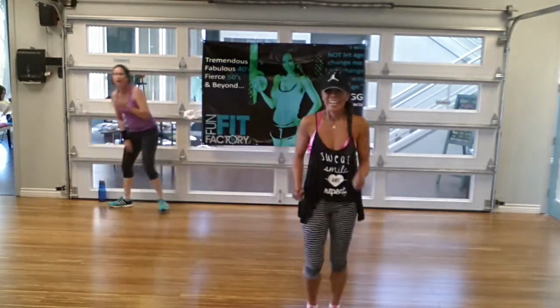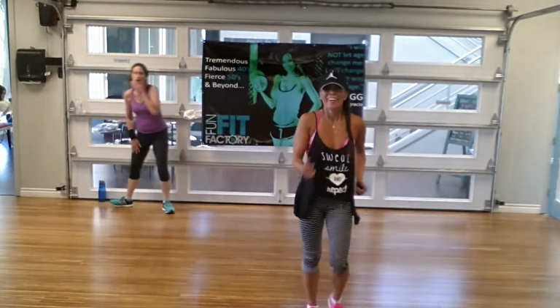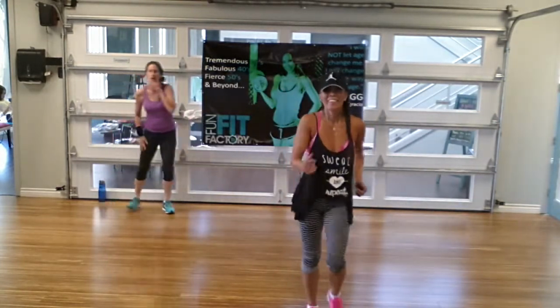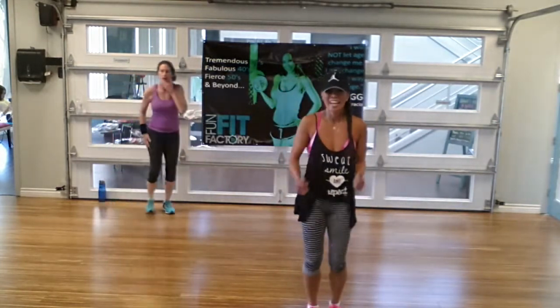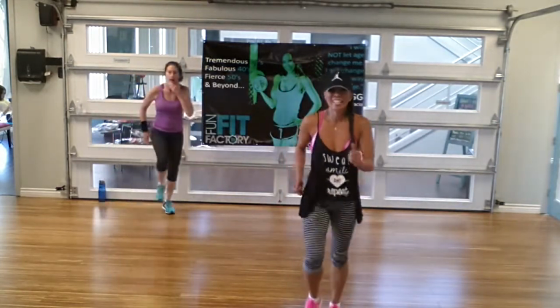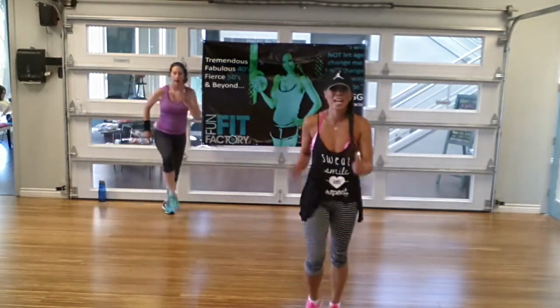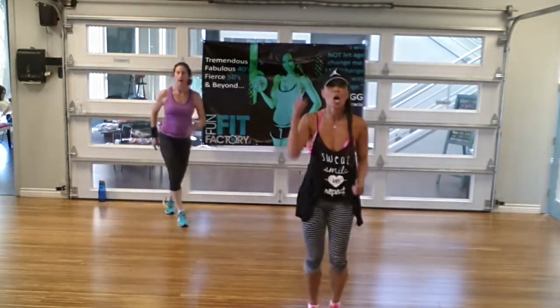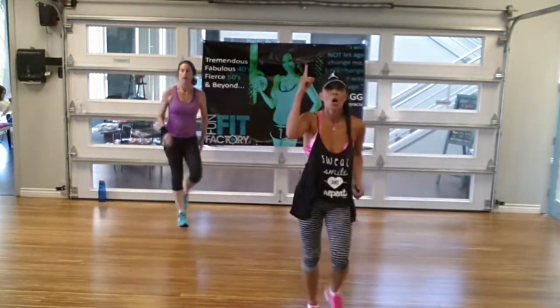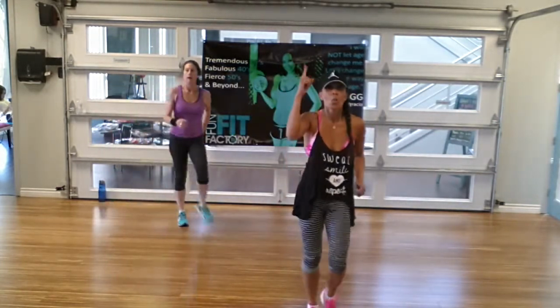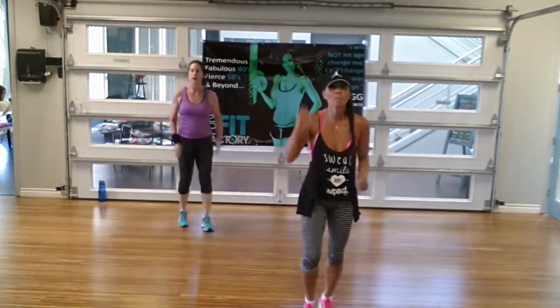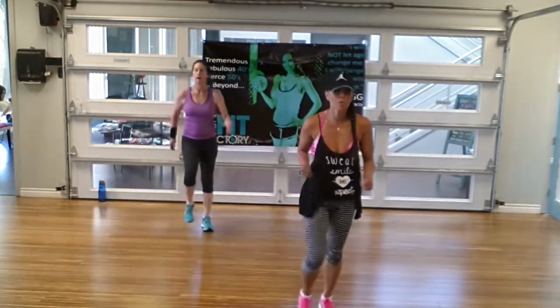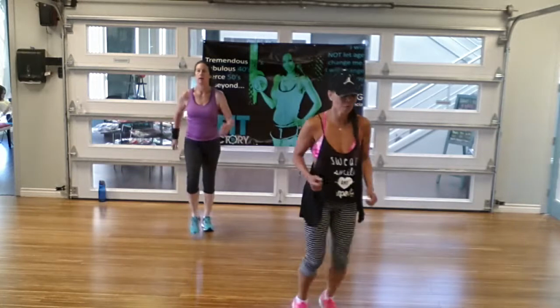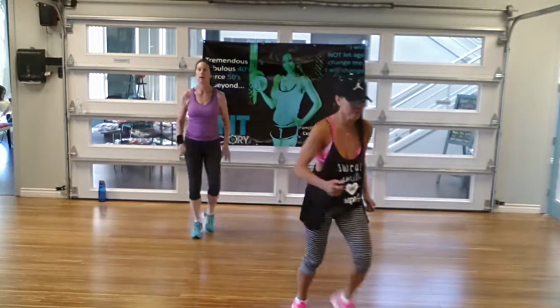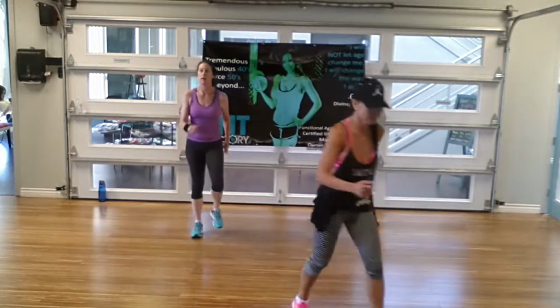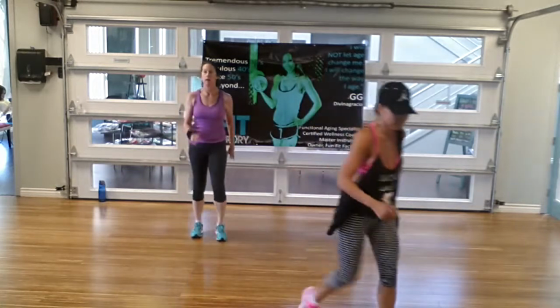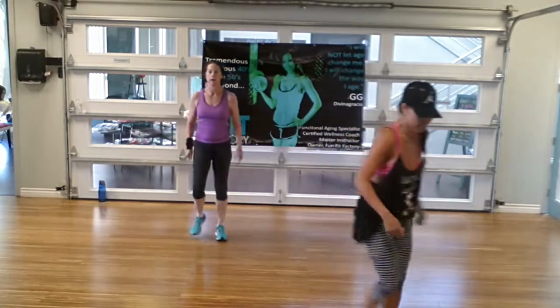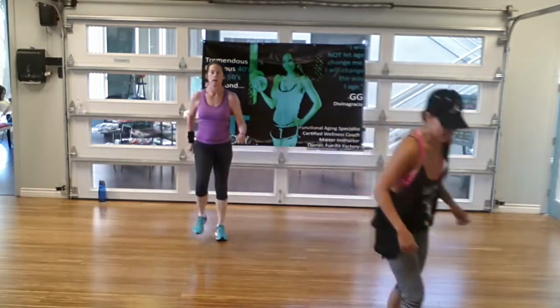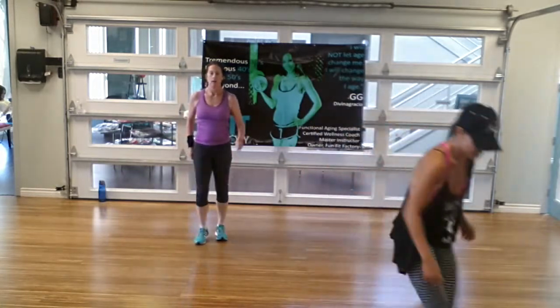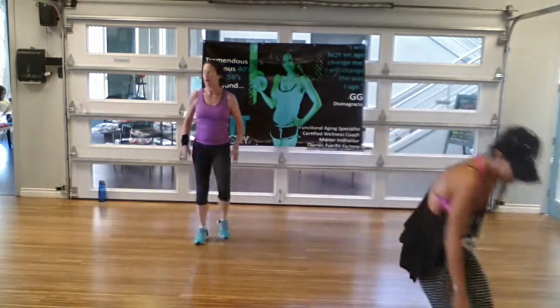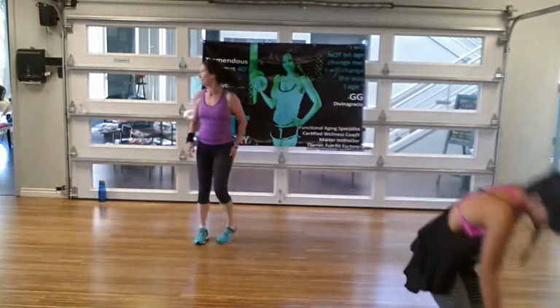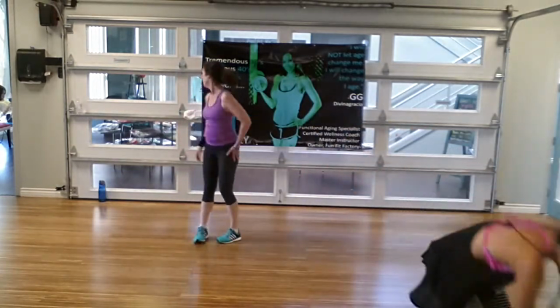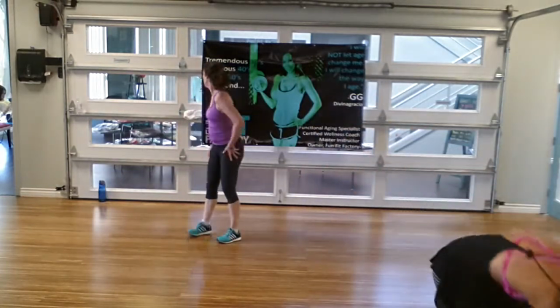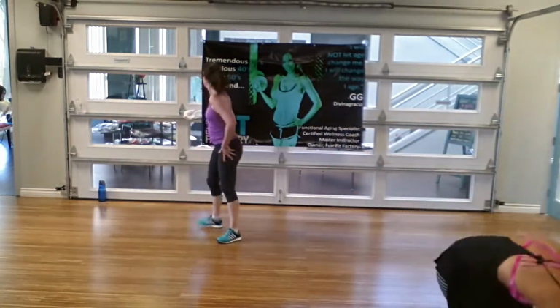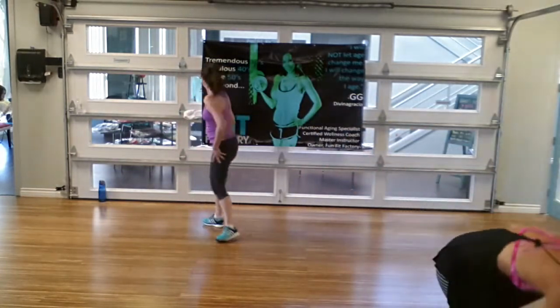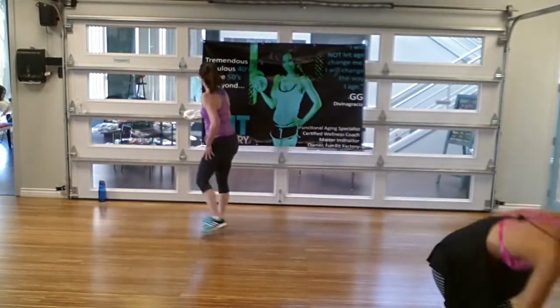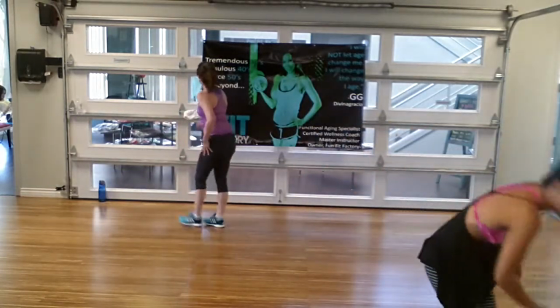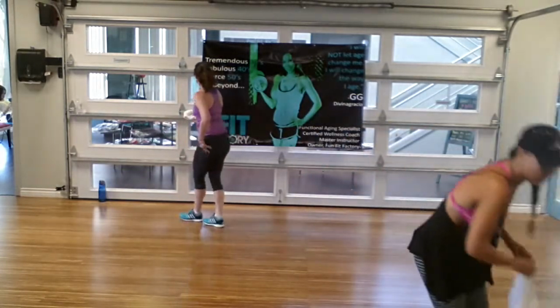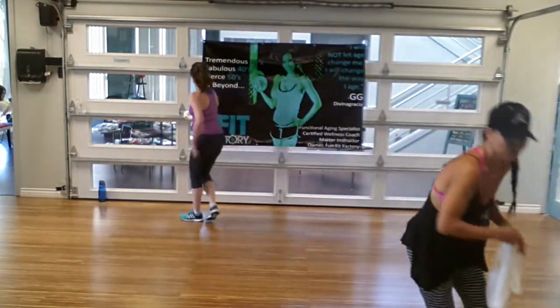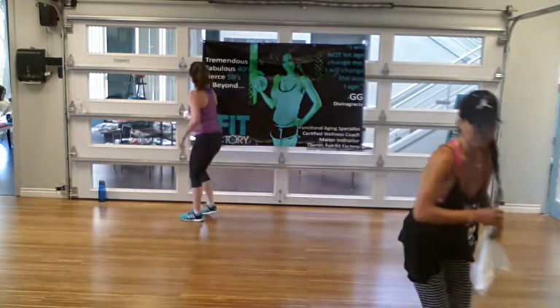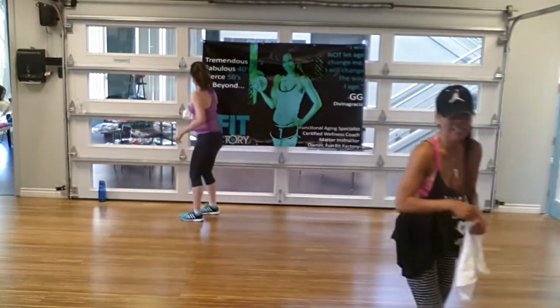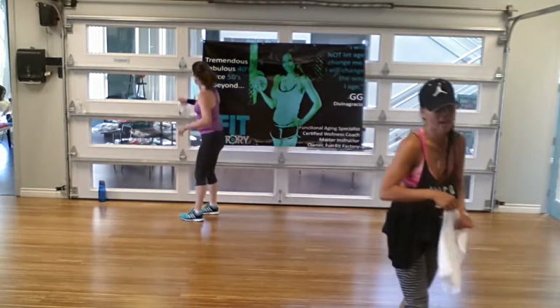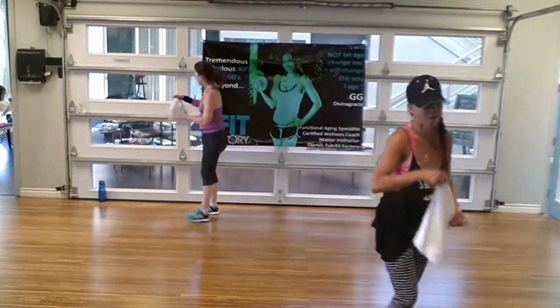Because by the time you're thirsty, you're actually already dehydrated. Seems like we shouldn't be sweating that much — but we're sweating now.